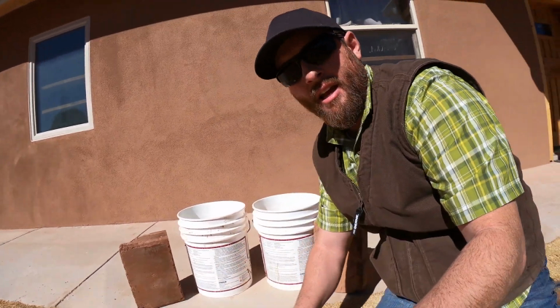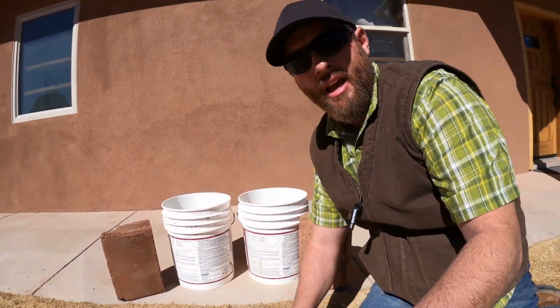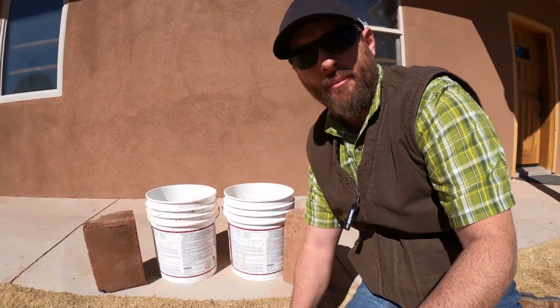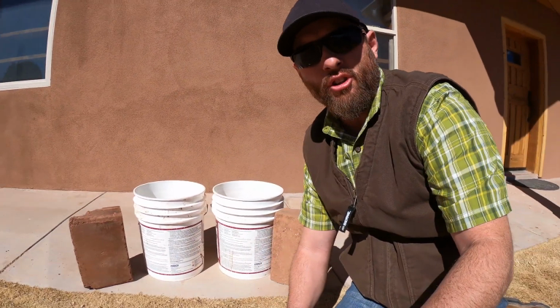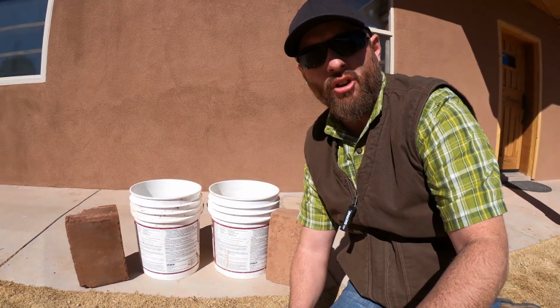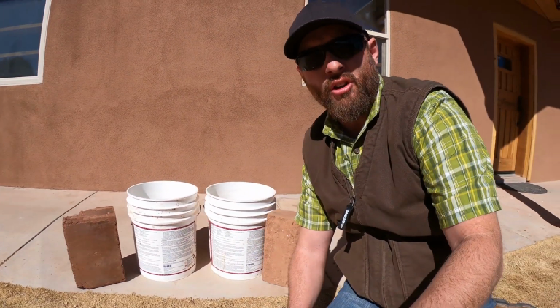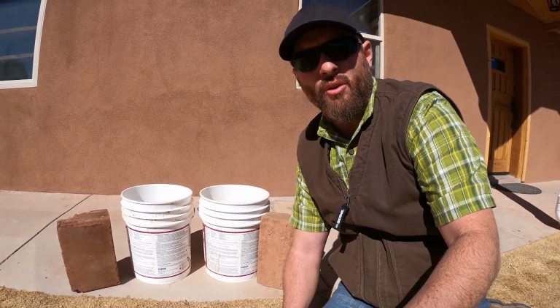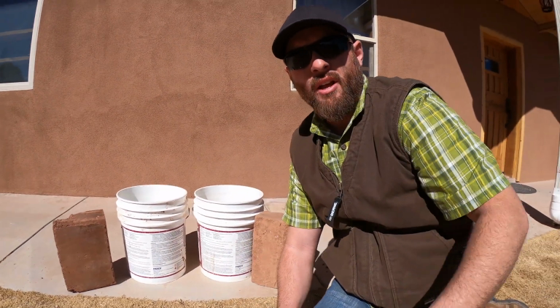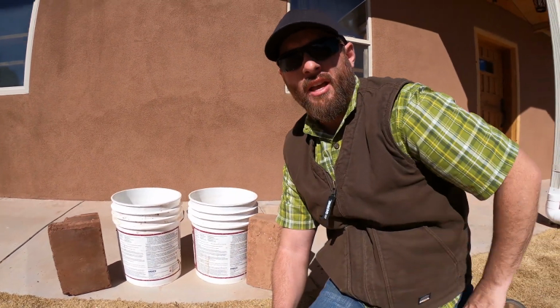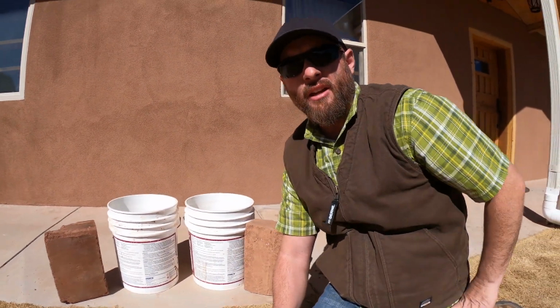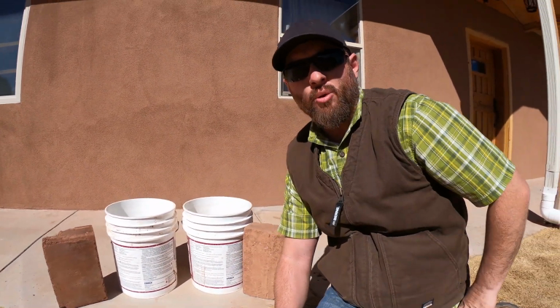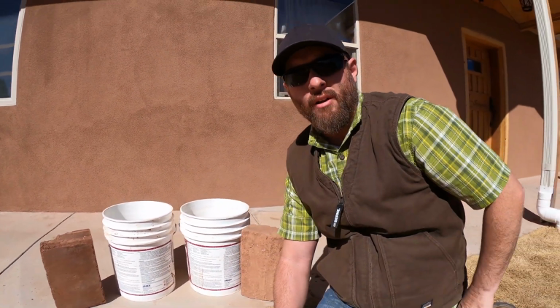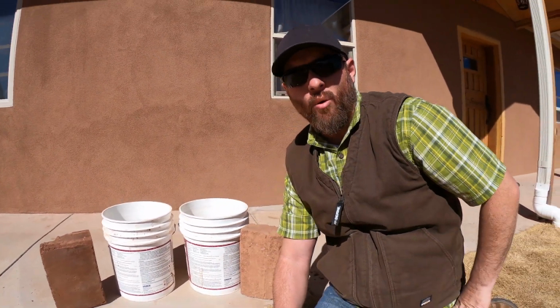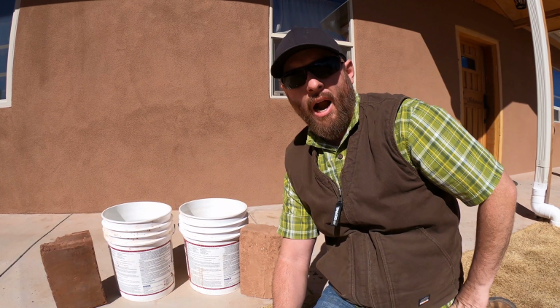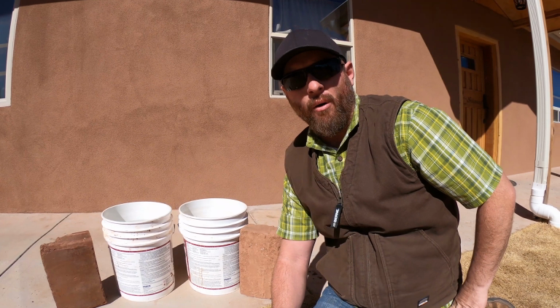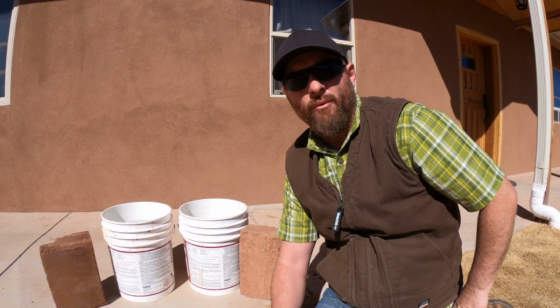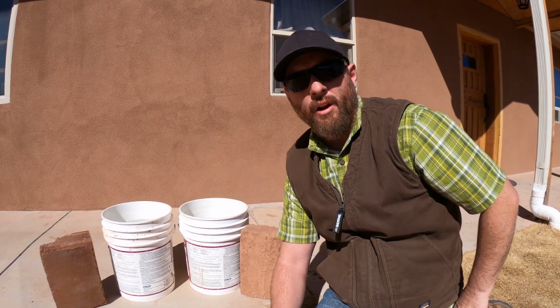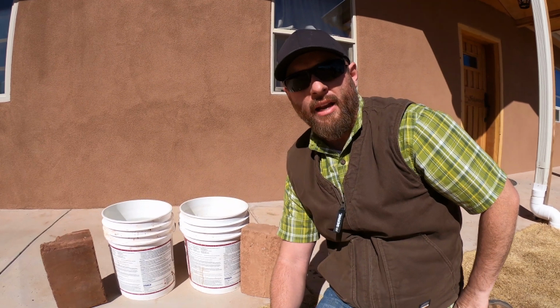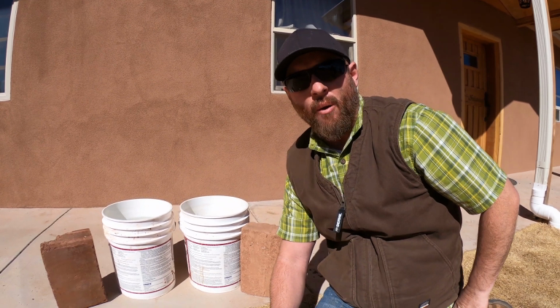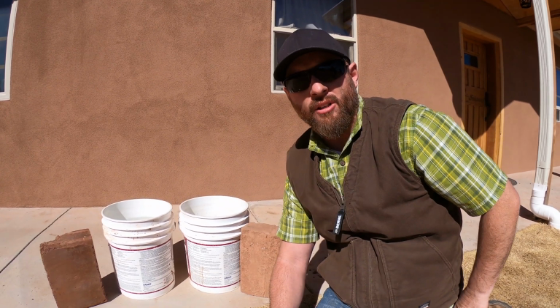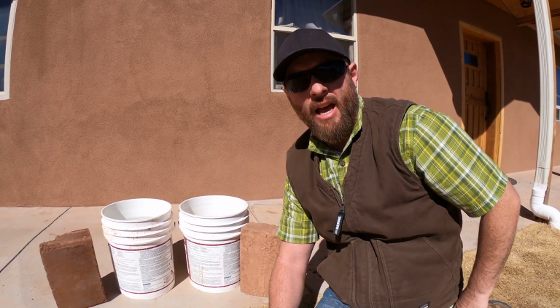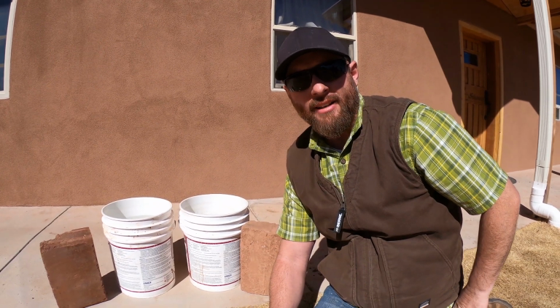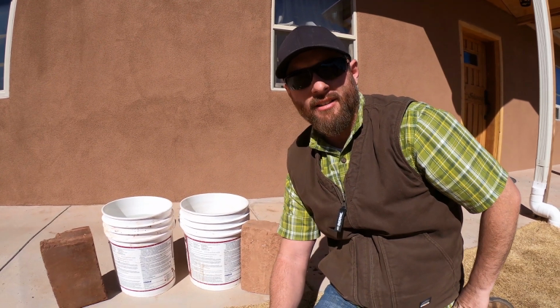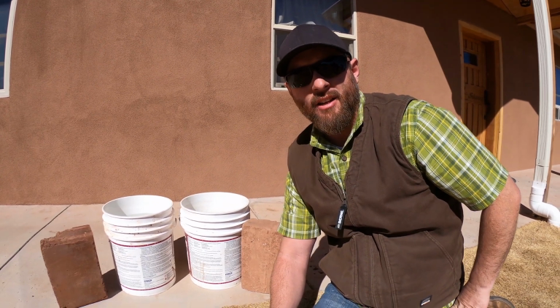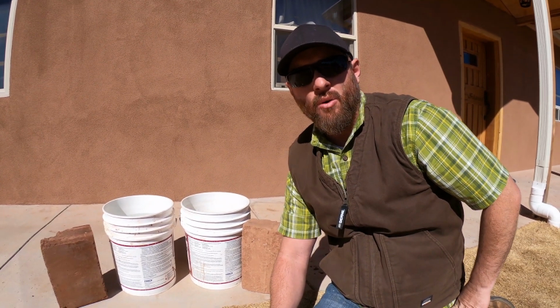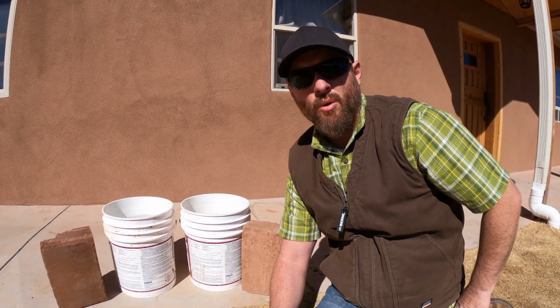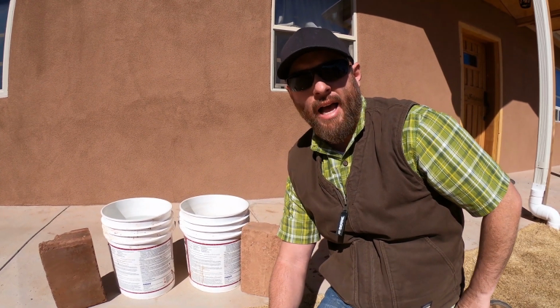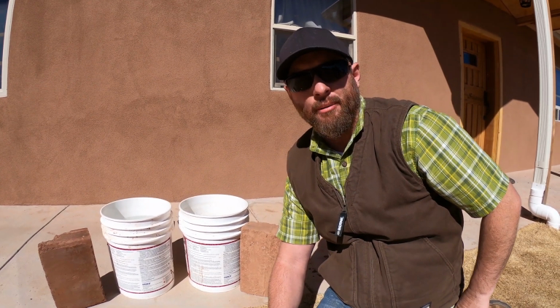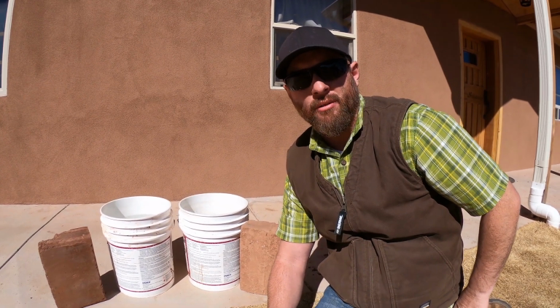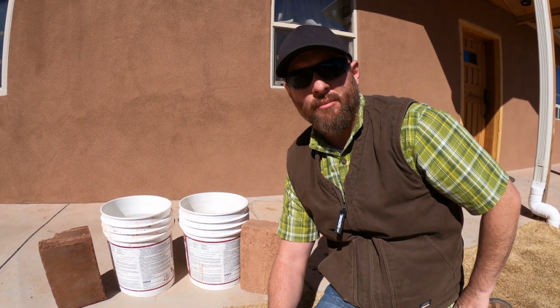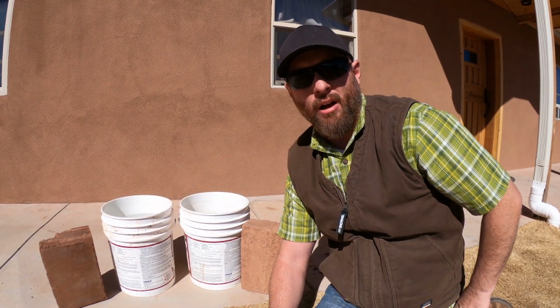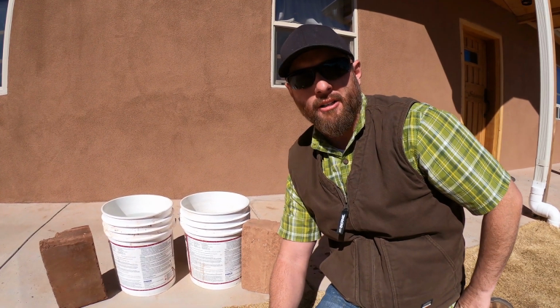I'm going to show you in a 24-hour and 48-hour test what will happen with these blocks.